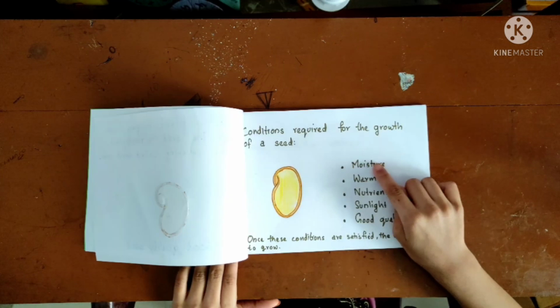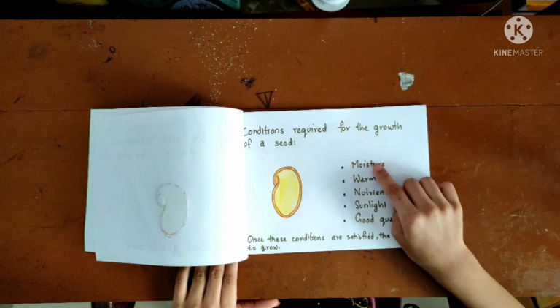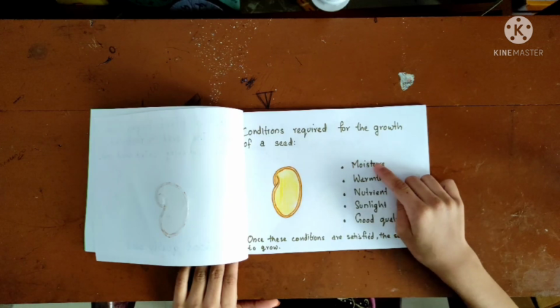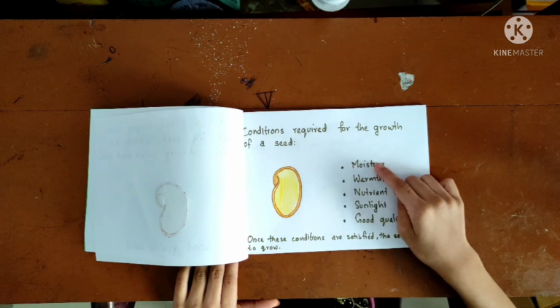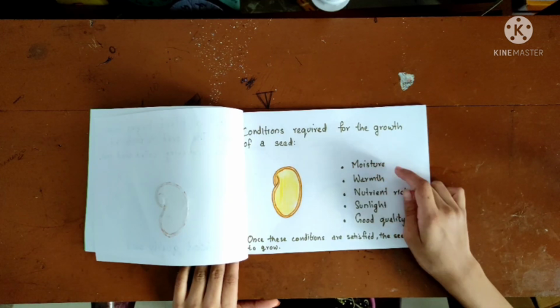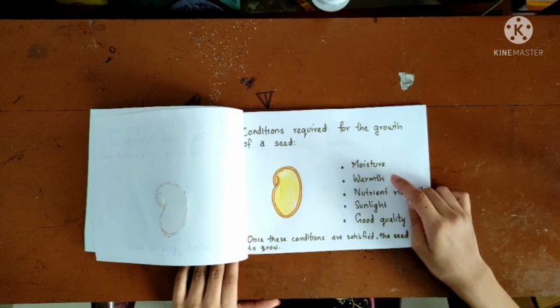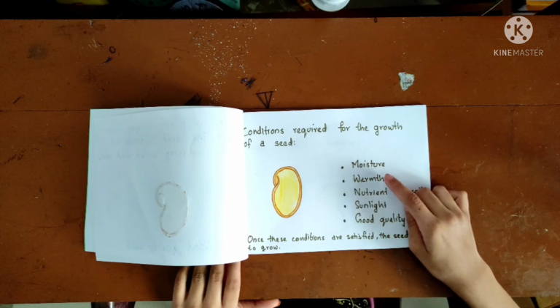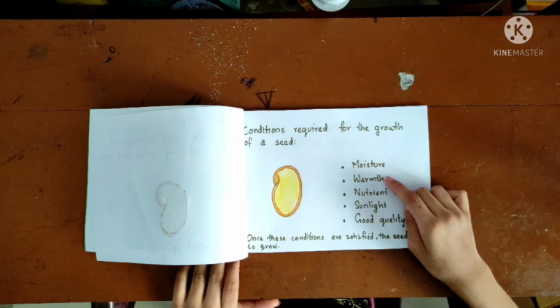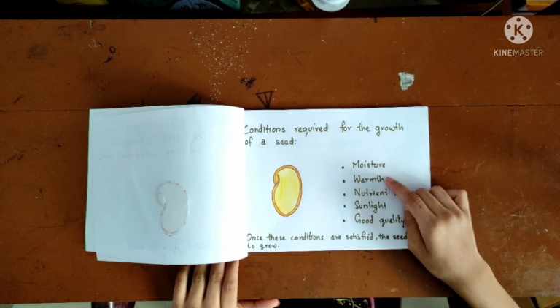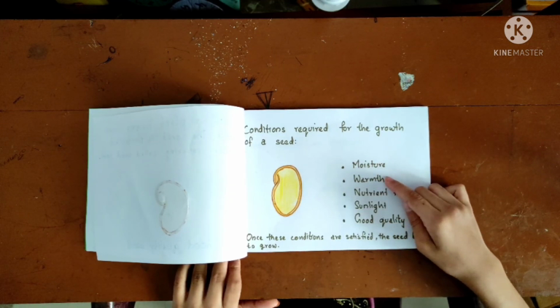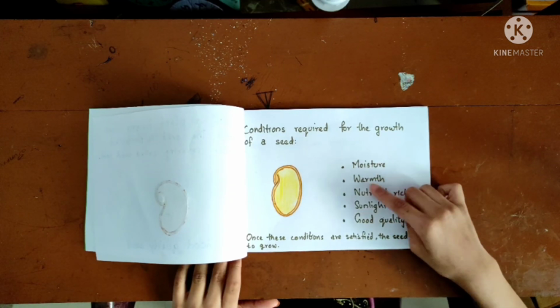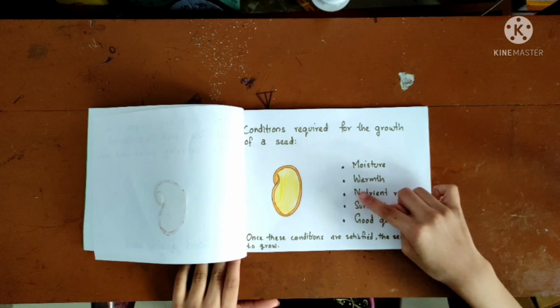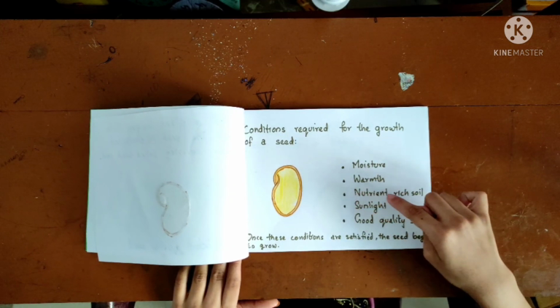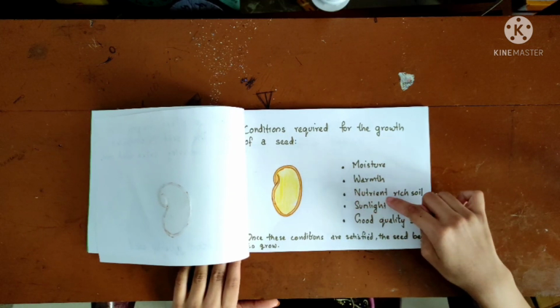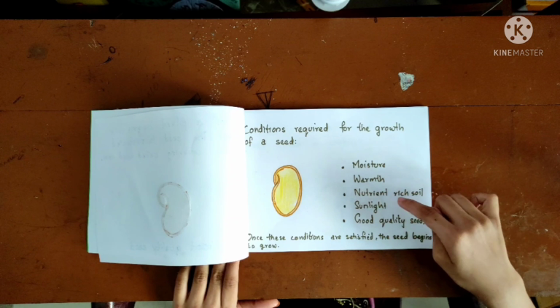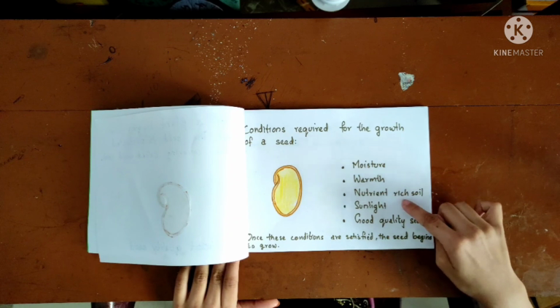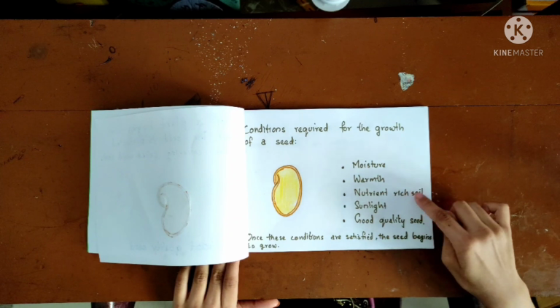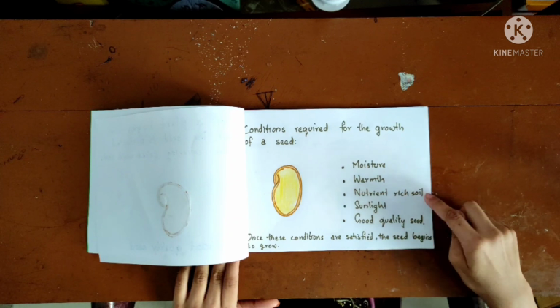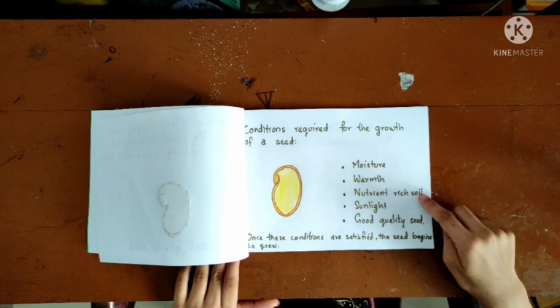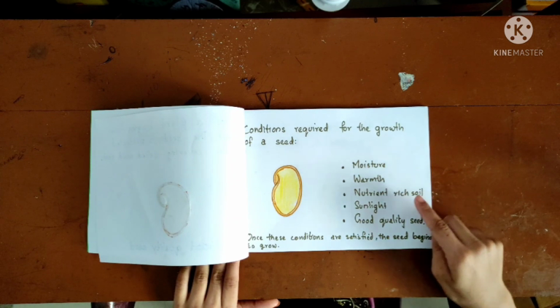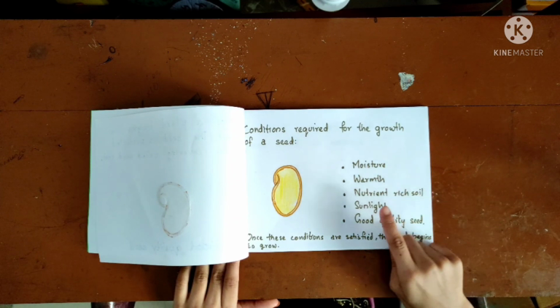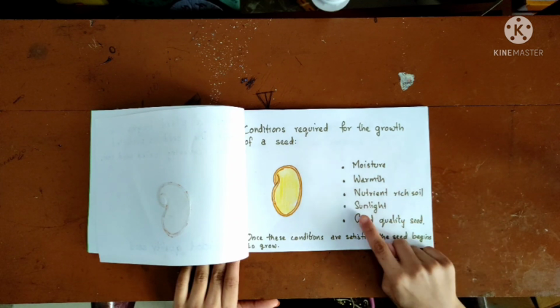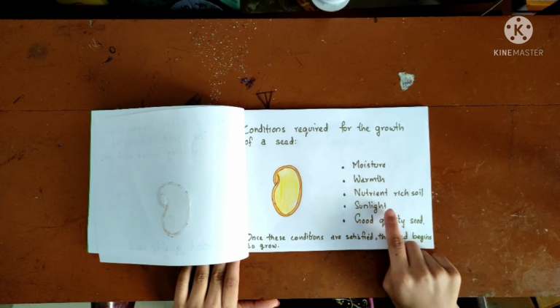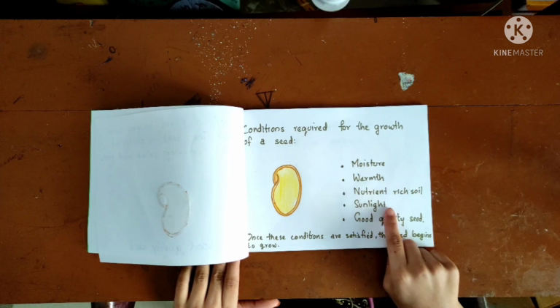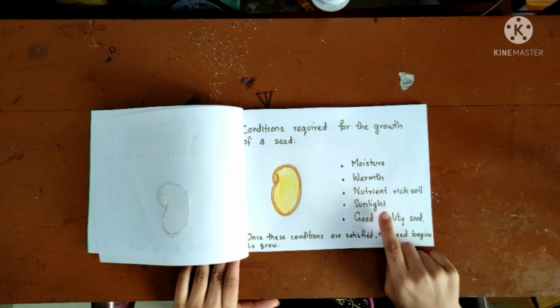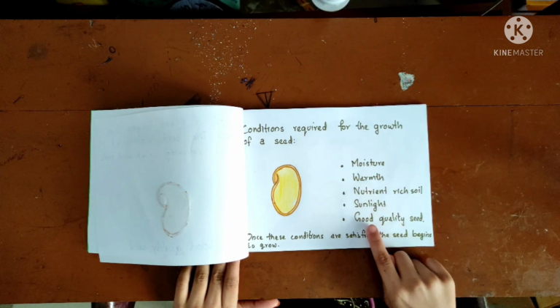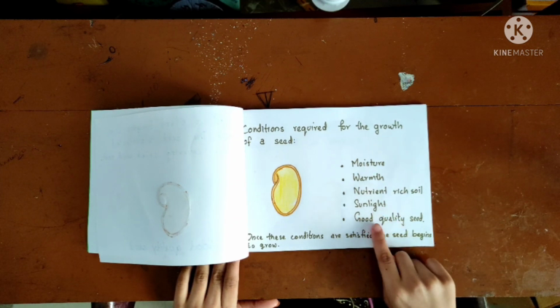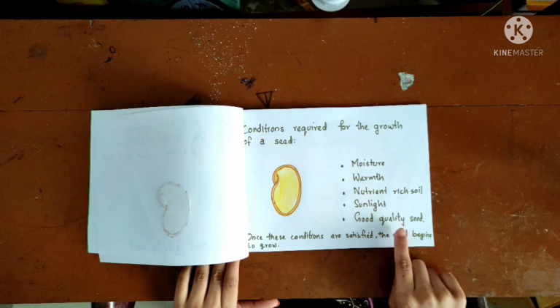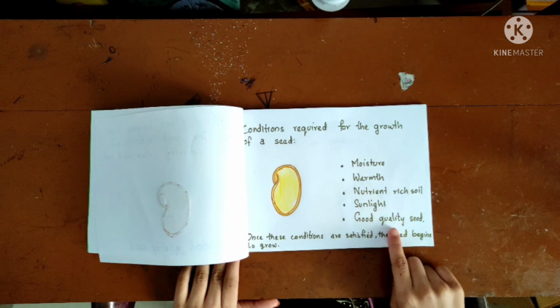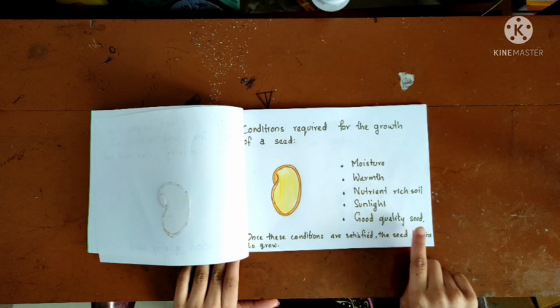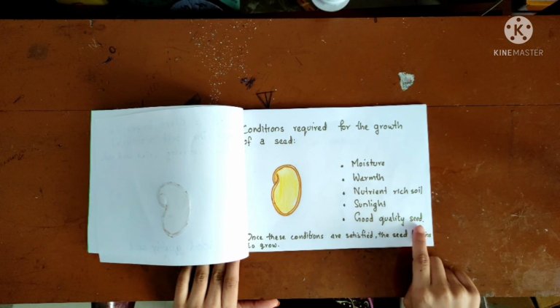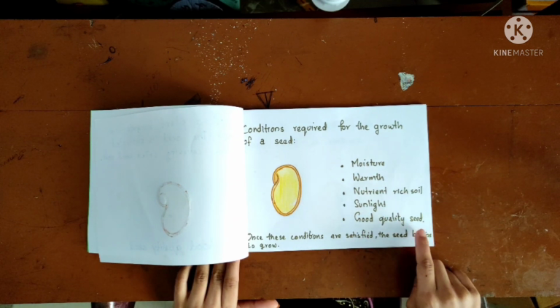The conditions required for the growth of a seed are: moisture, warmth, nutrient-rich soil, sunlight, and a good quality seed.